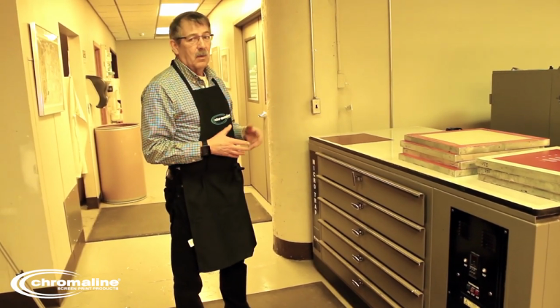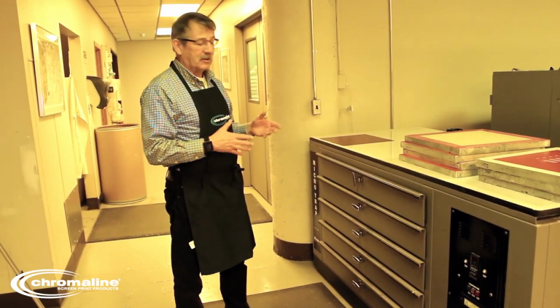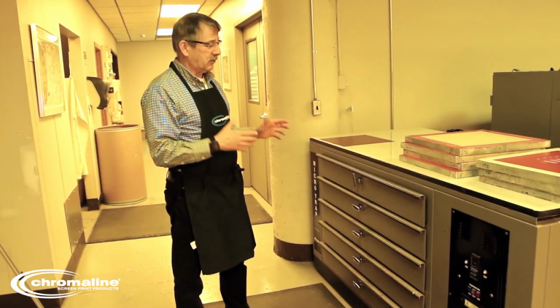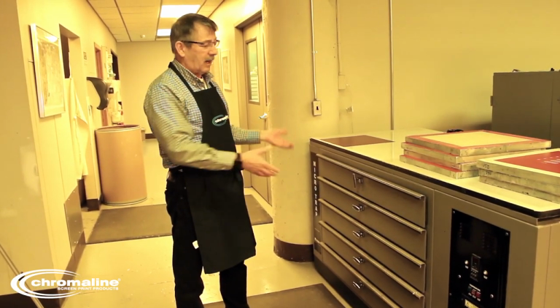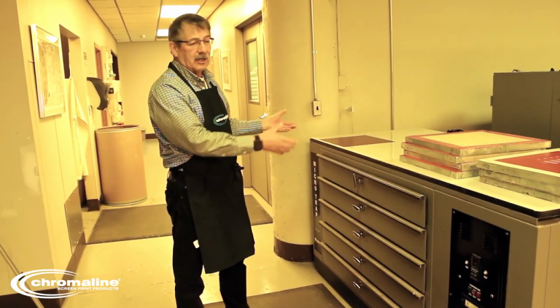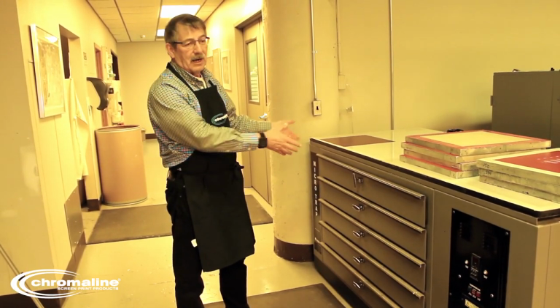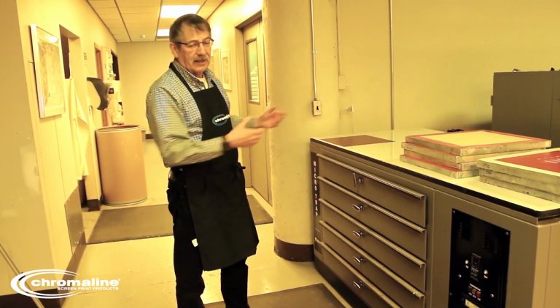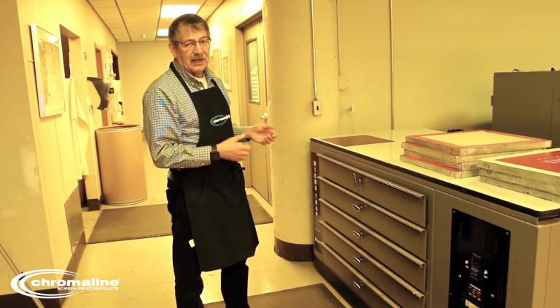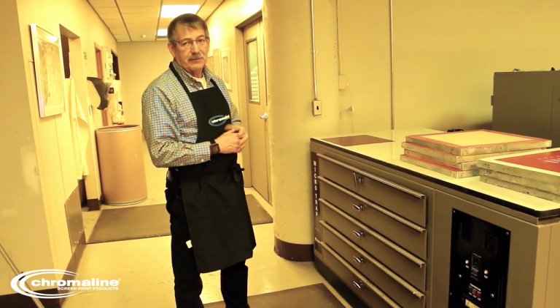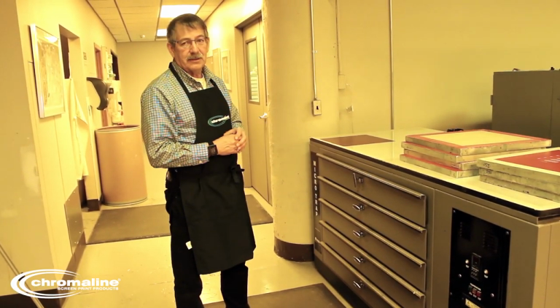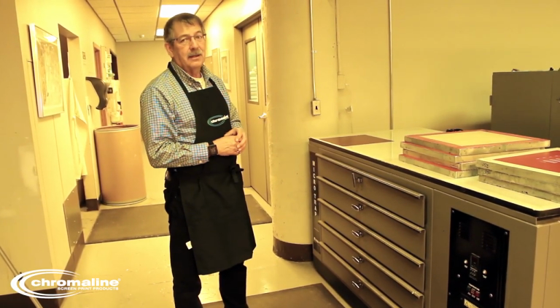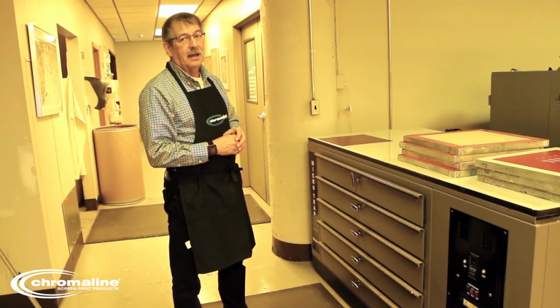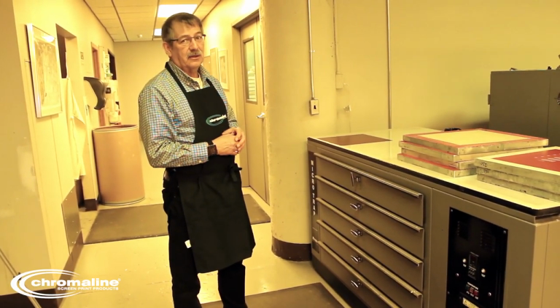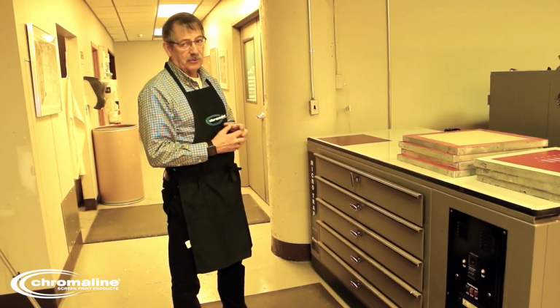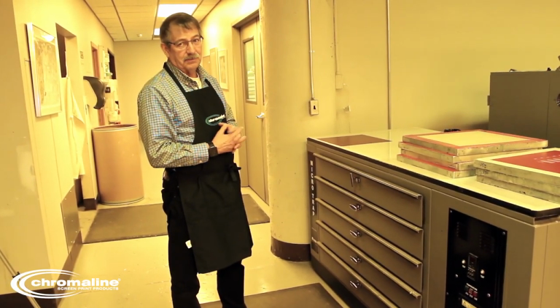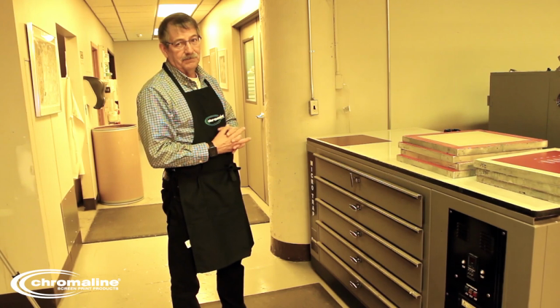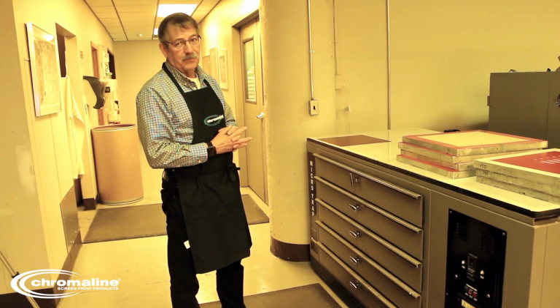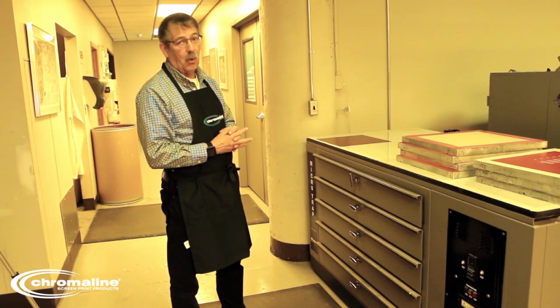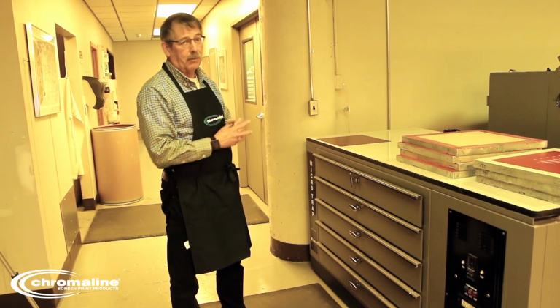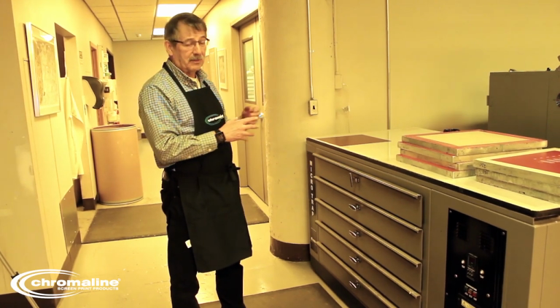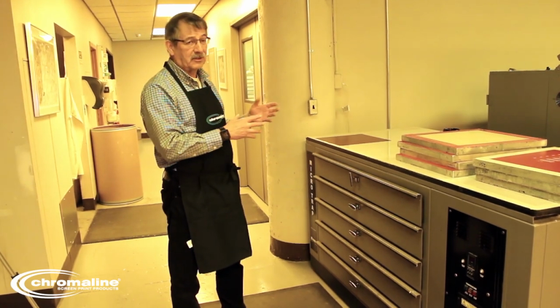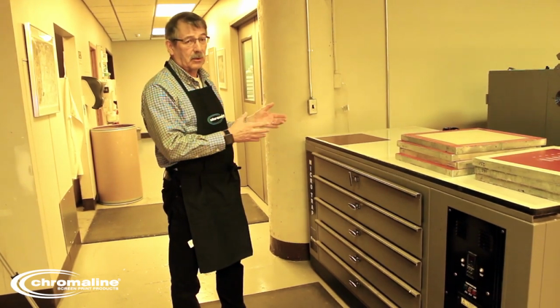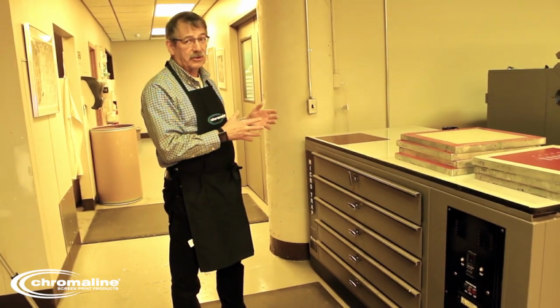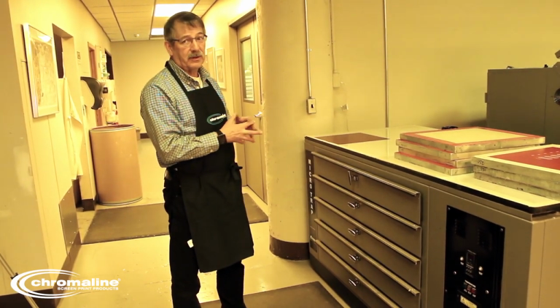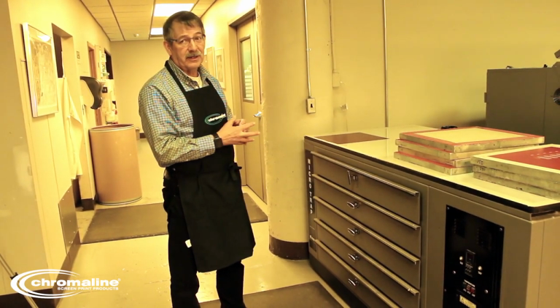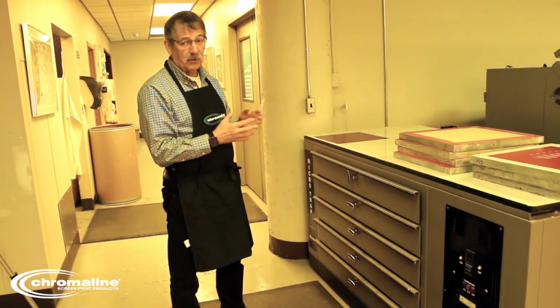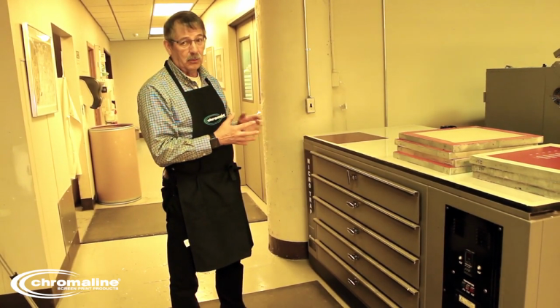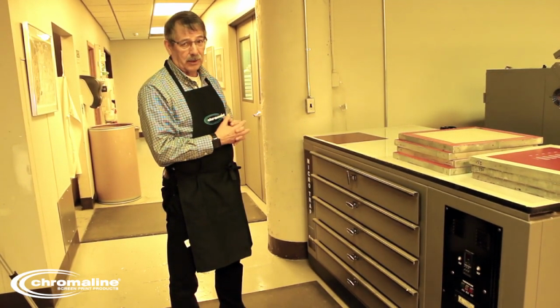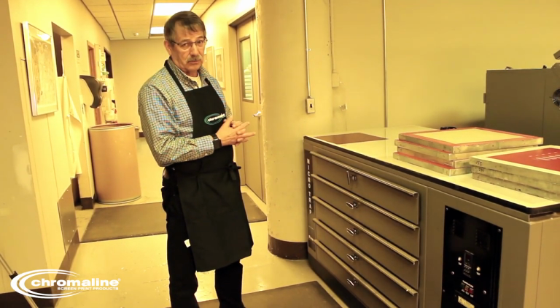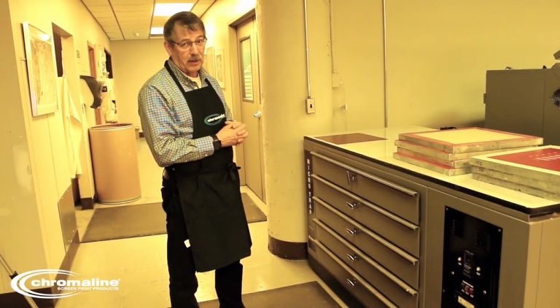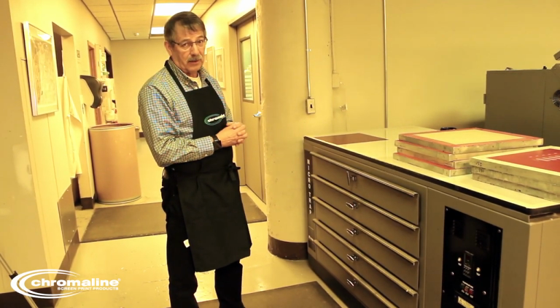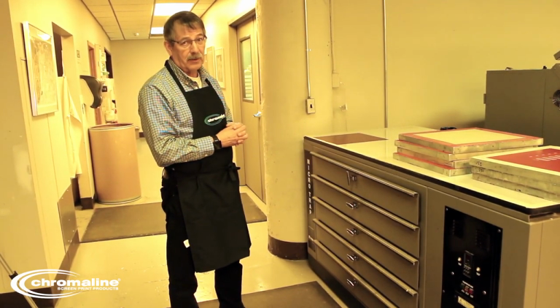Once they're dry, get them out of that cabinet and shoot them. Or put them in a storage area in a cool, dark, dry area.